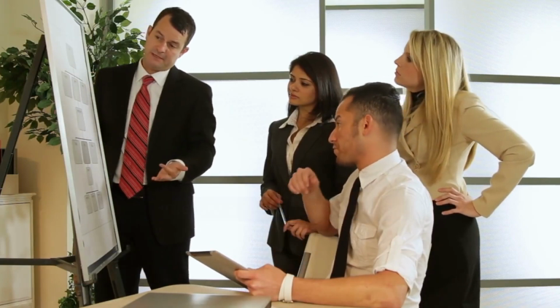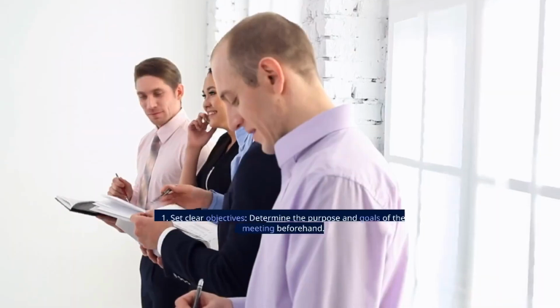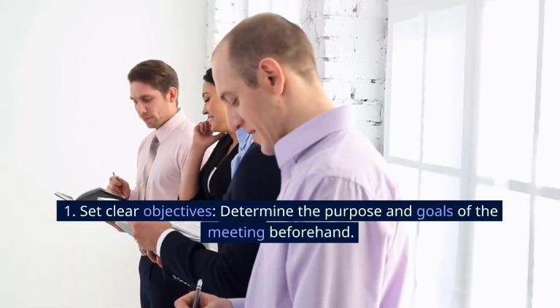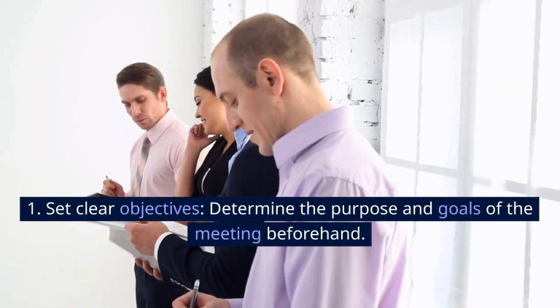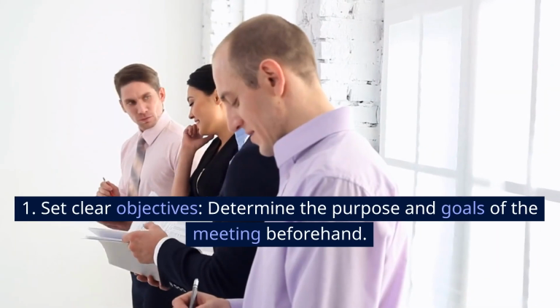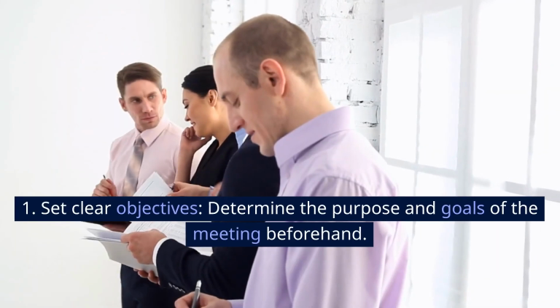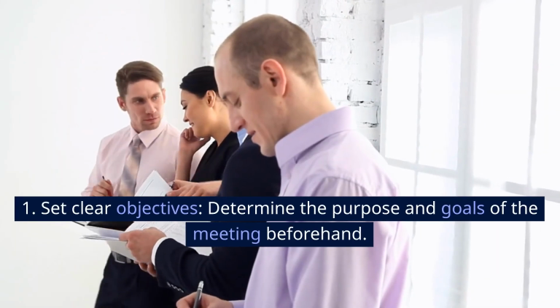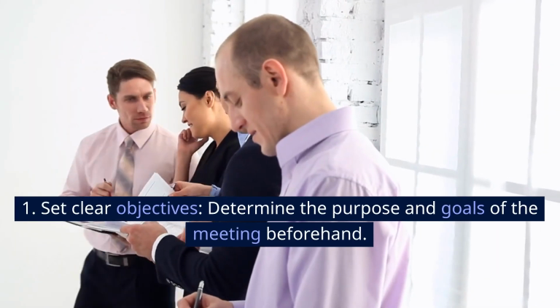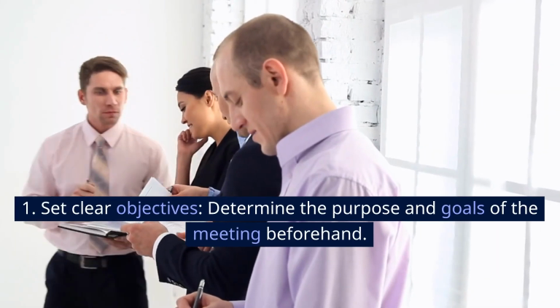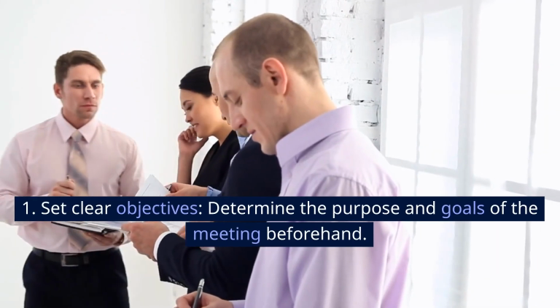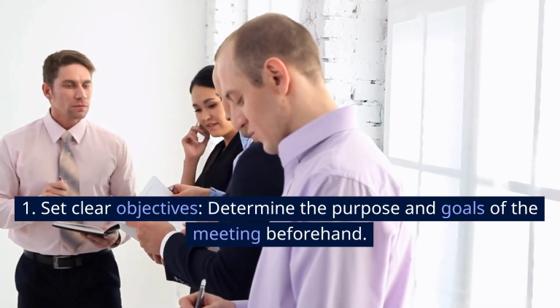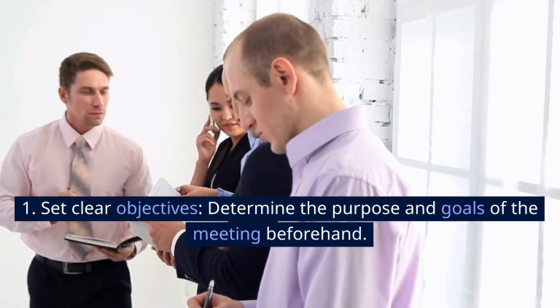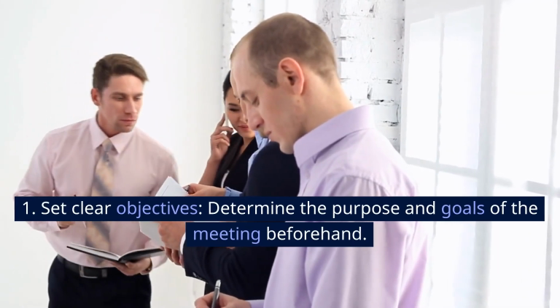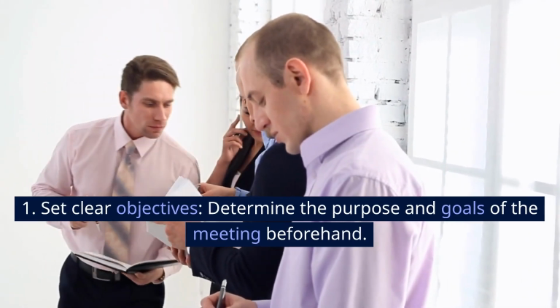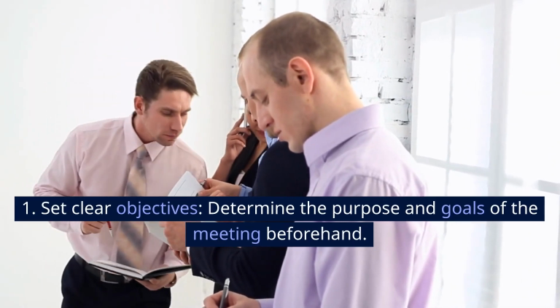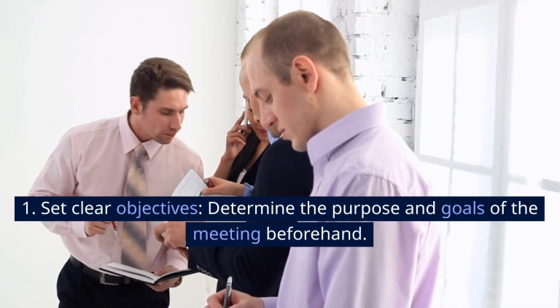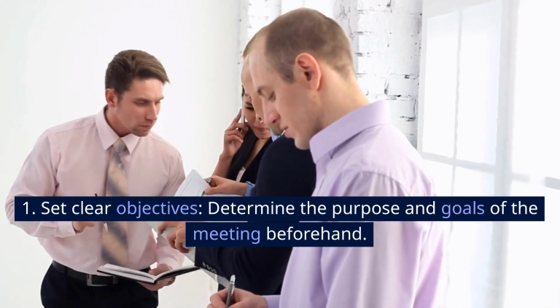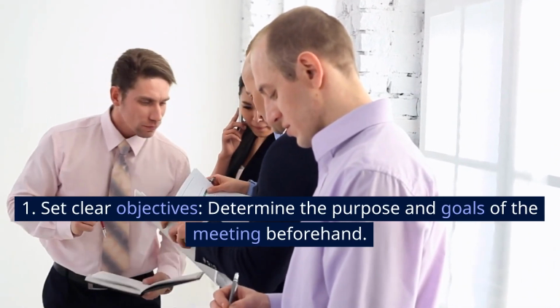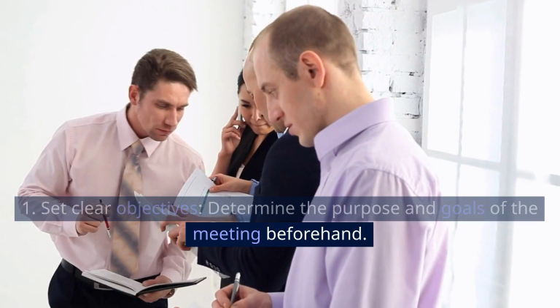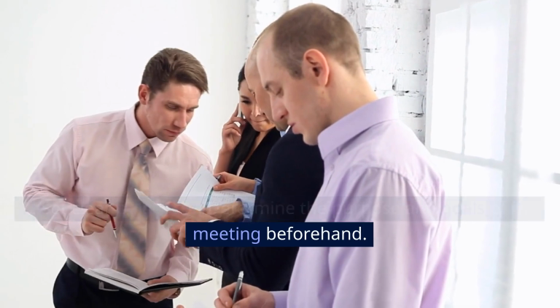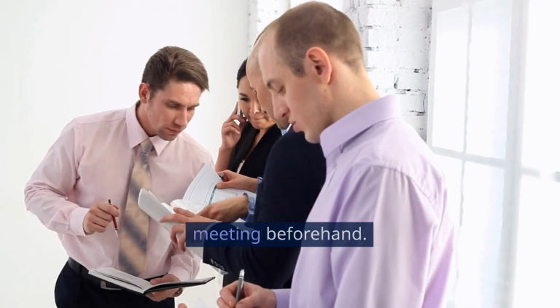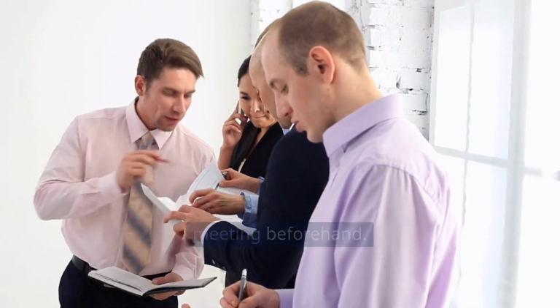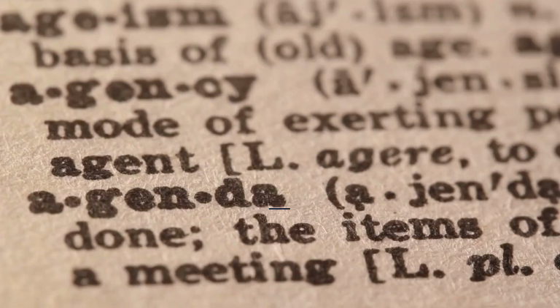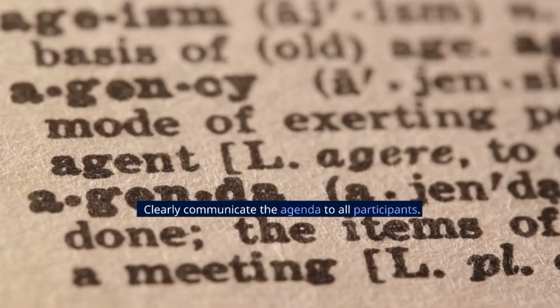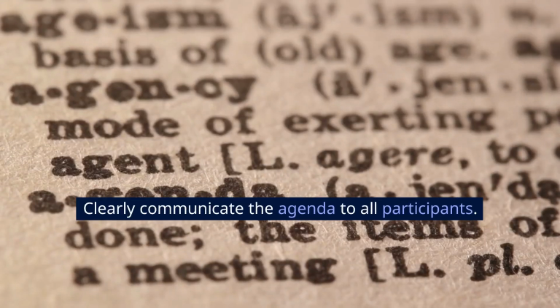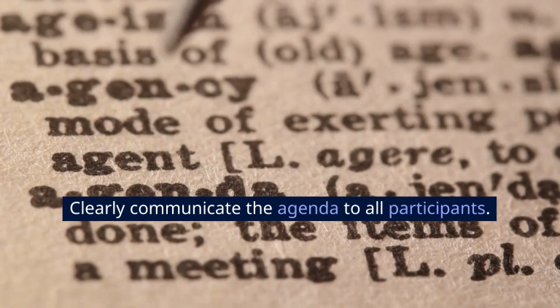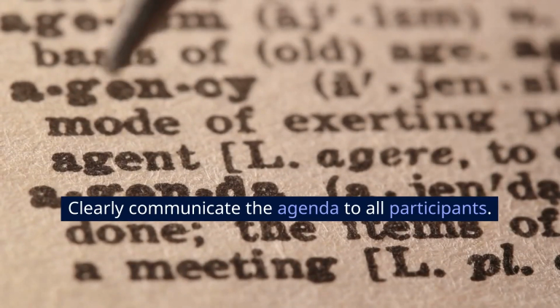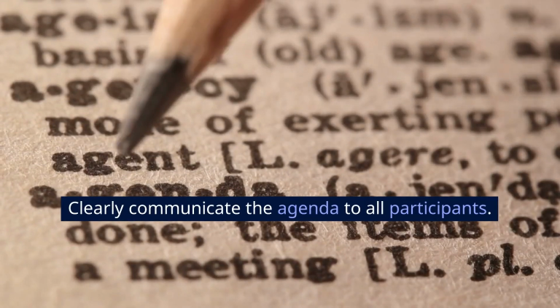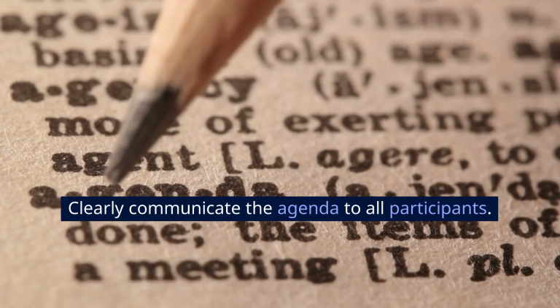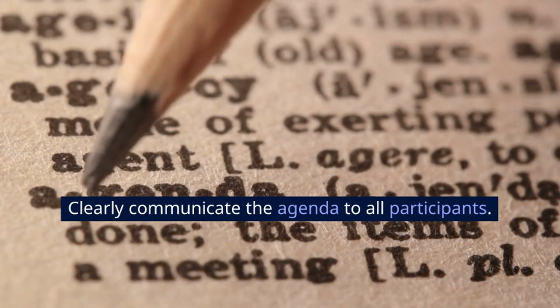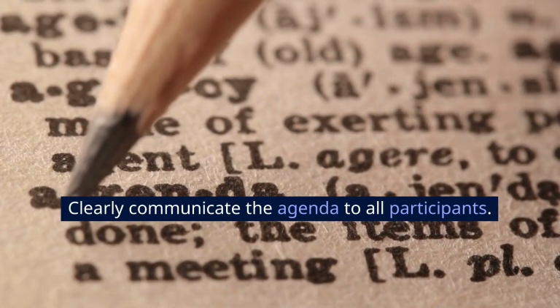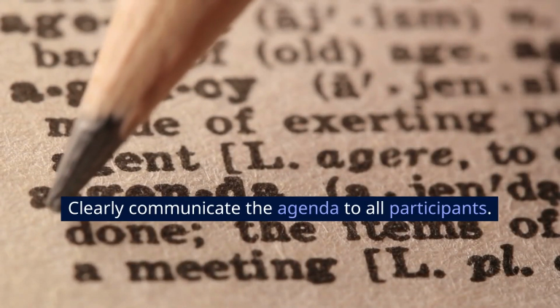1. Set clear objectives. Determine the purpose and goals of the meeting beforehand. Clearly communicate the agenda to all participants.